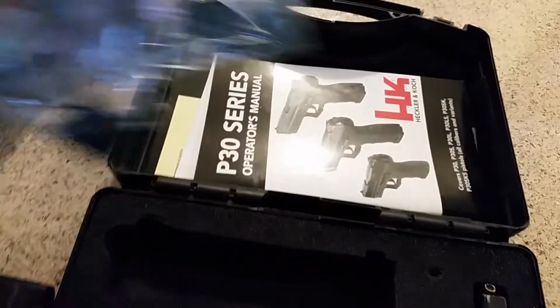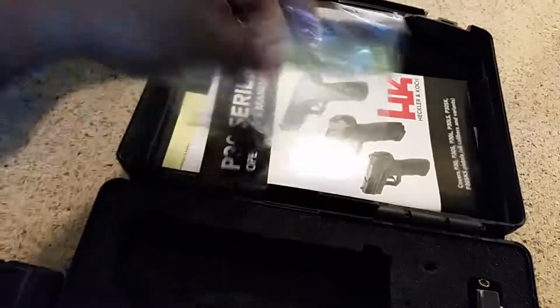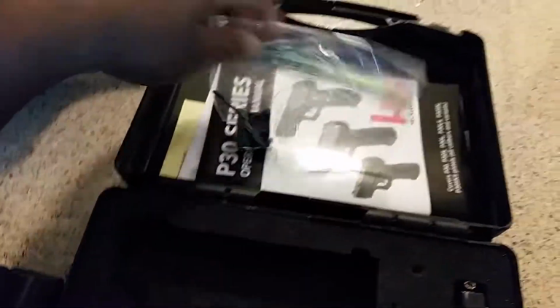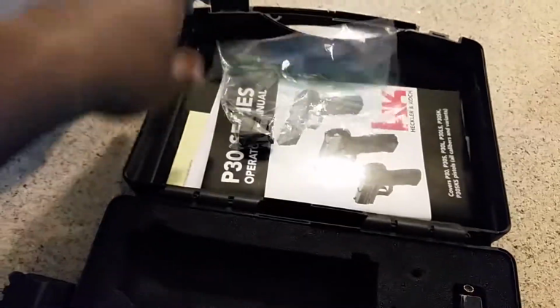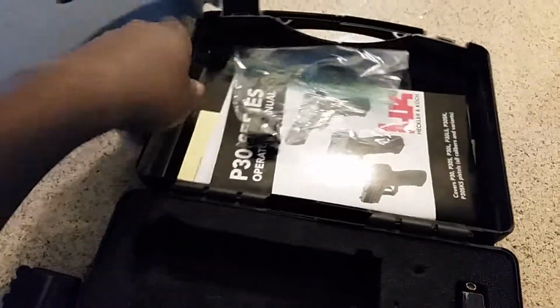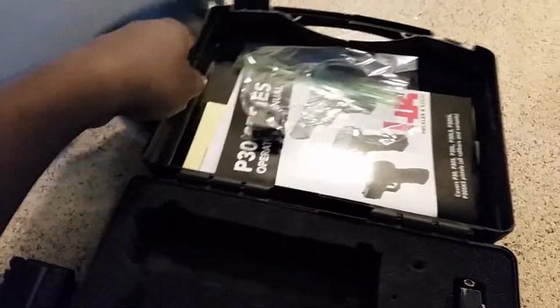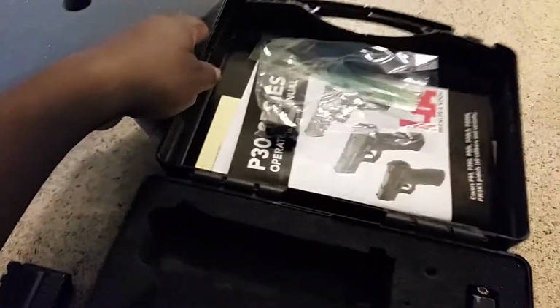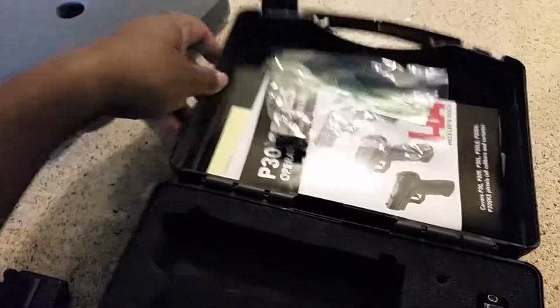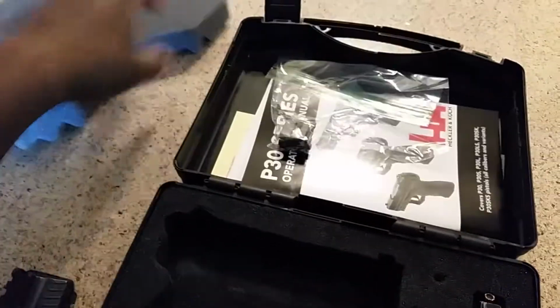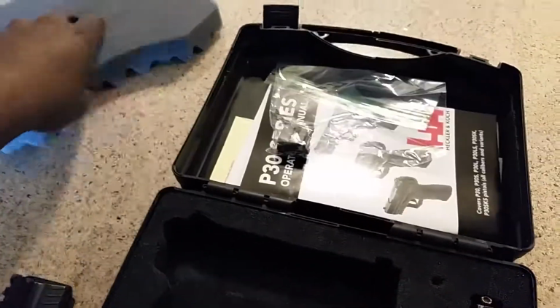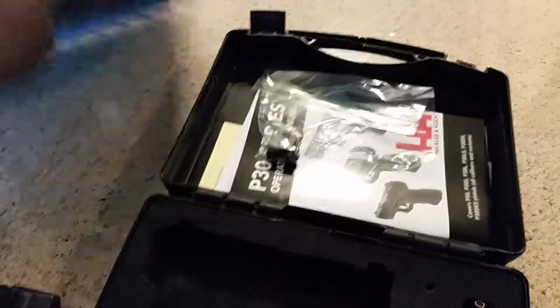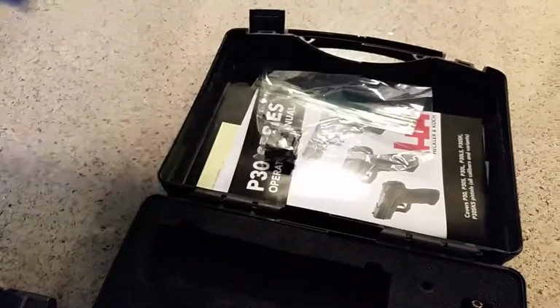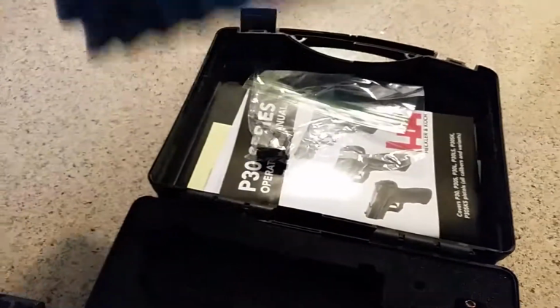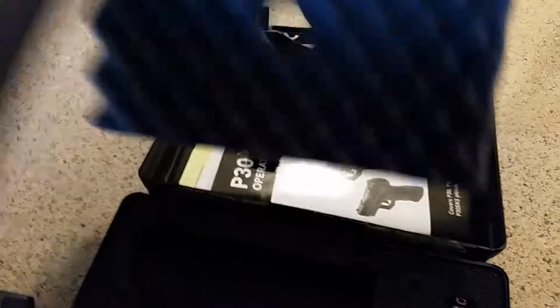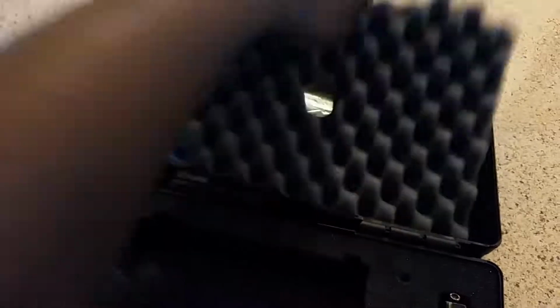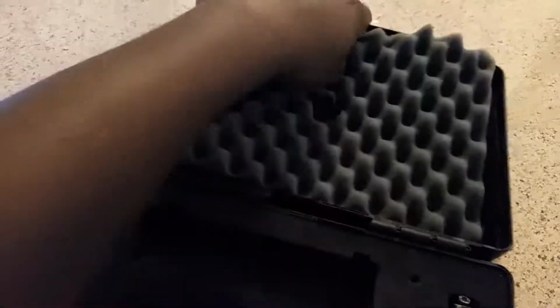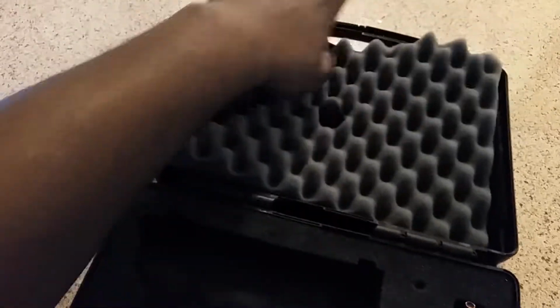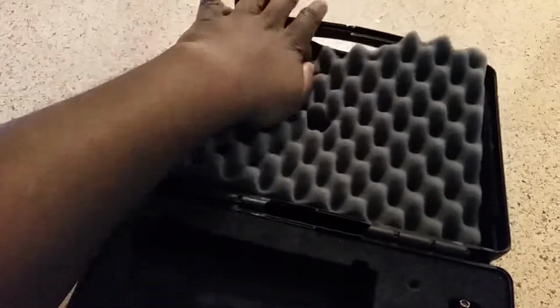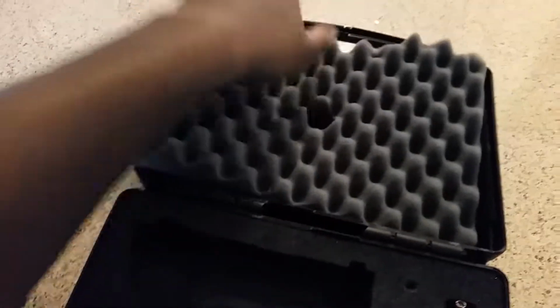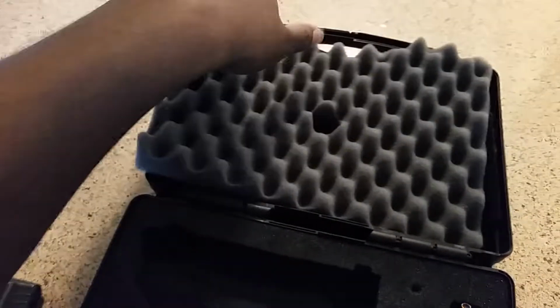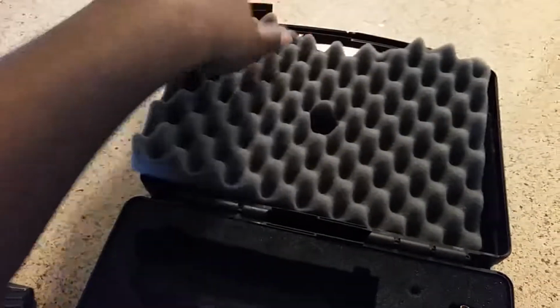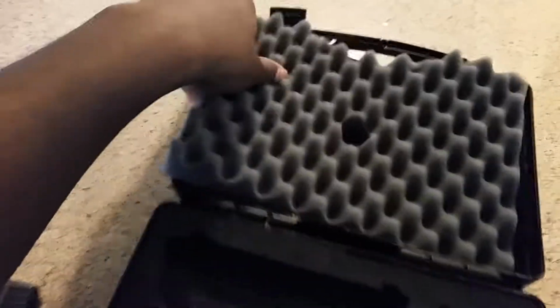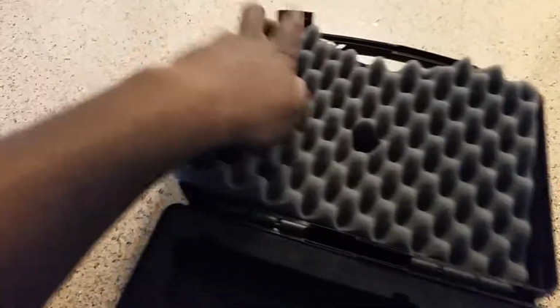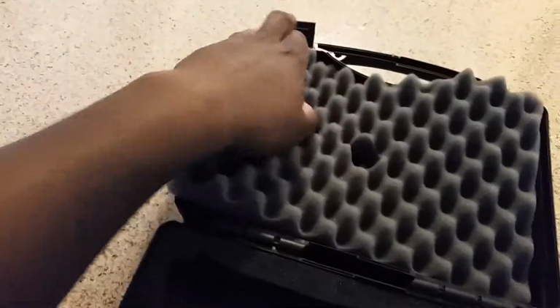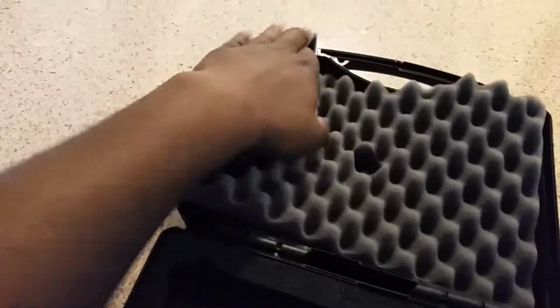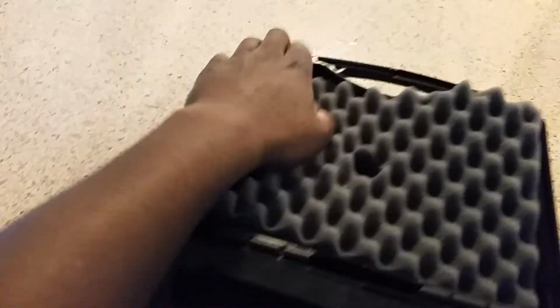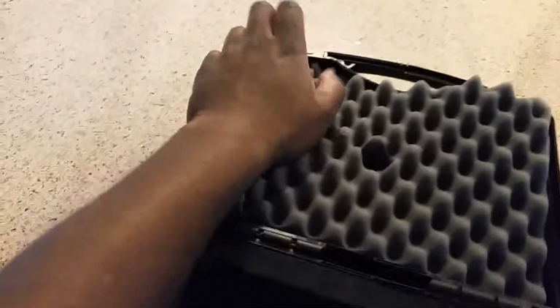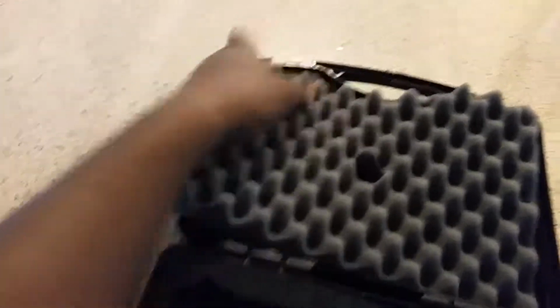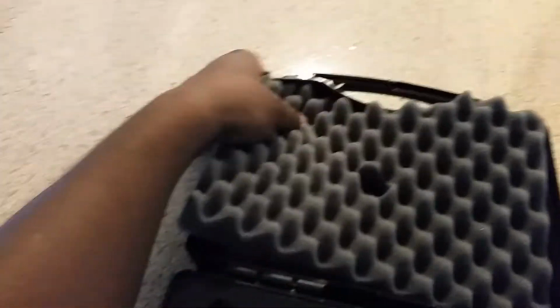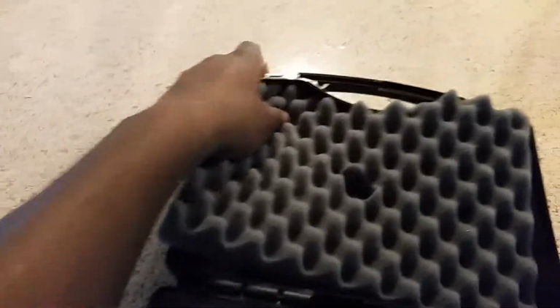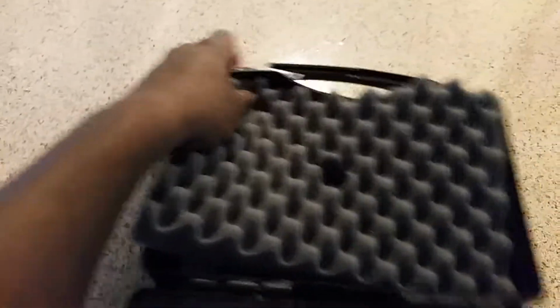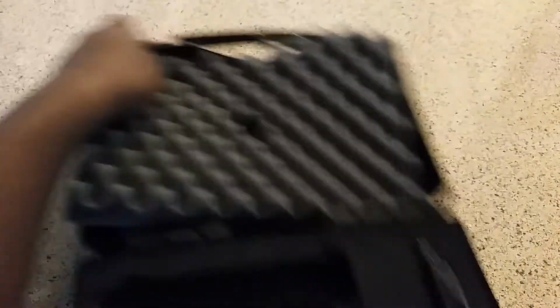That's pretty much the bulk of what comes with the firearm. On to the firearm.